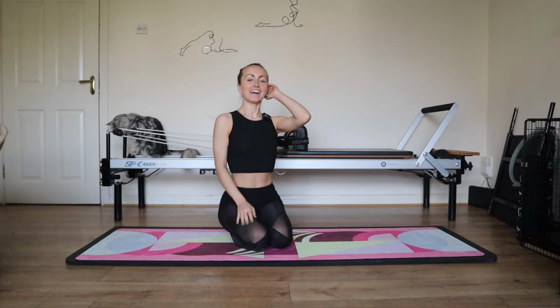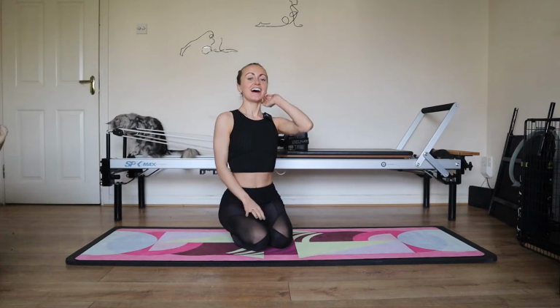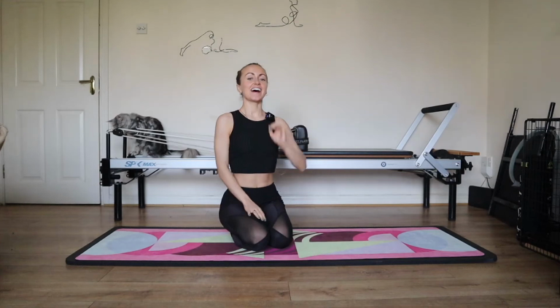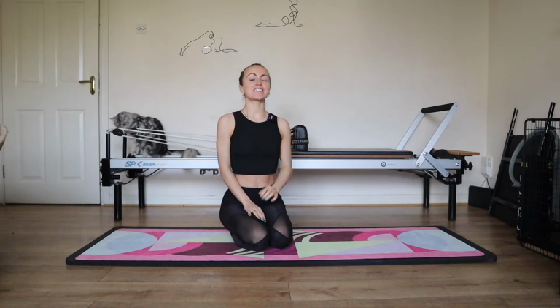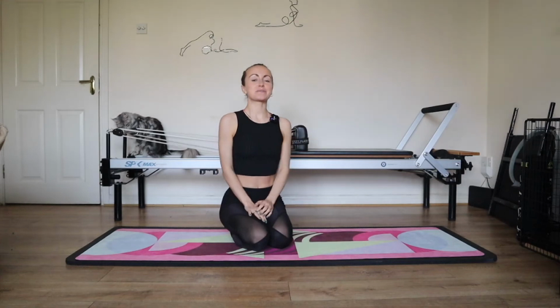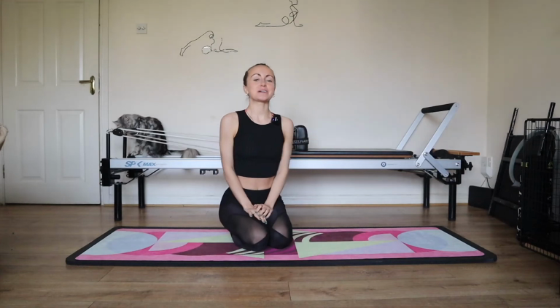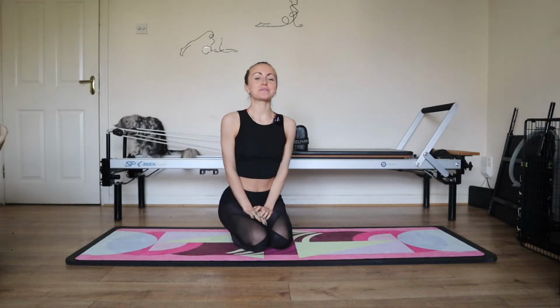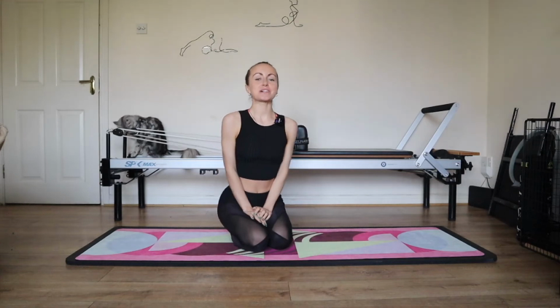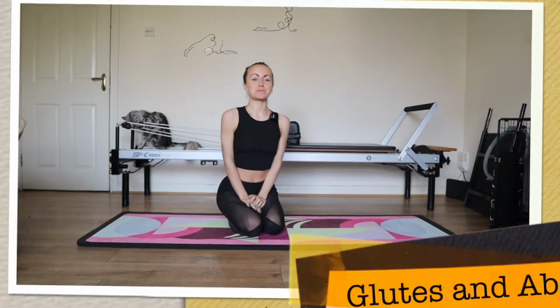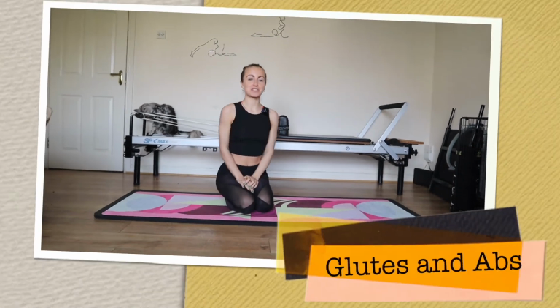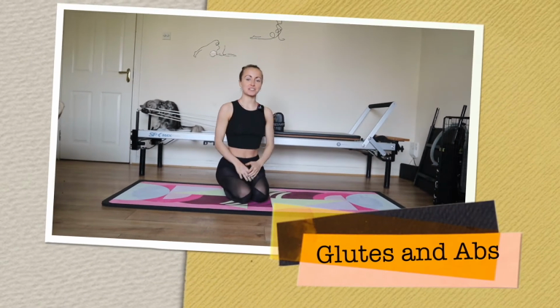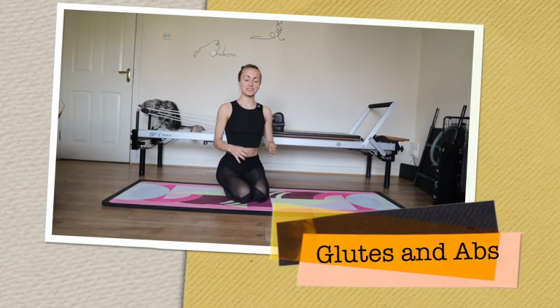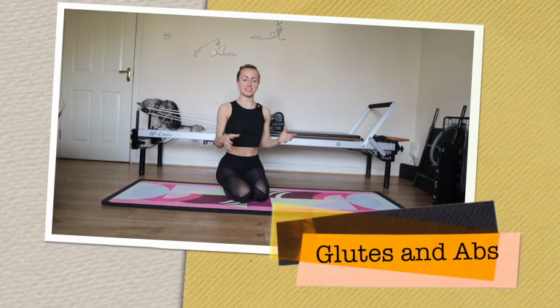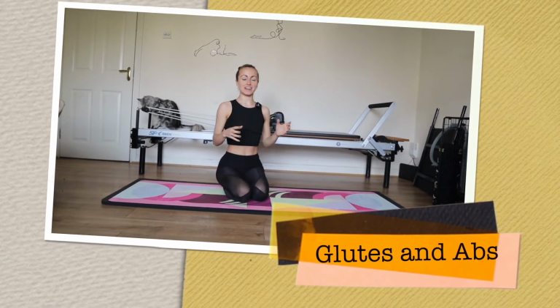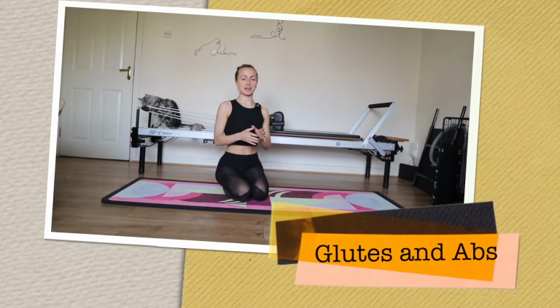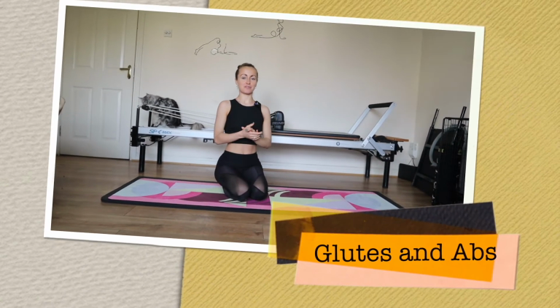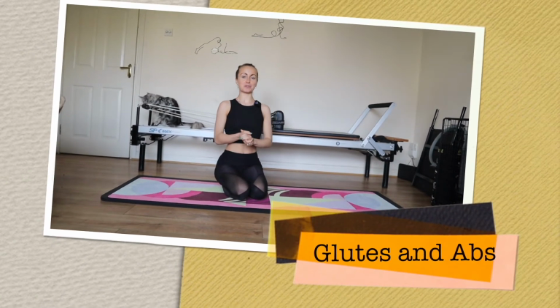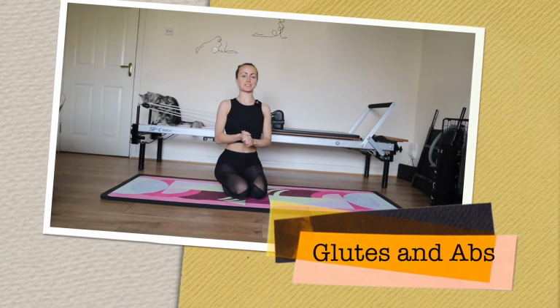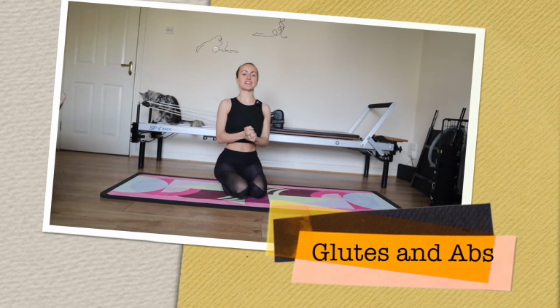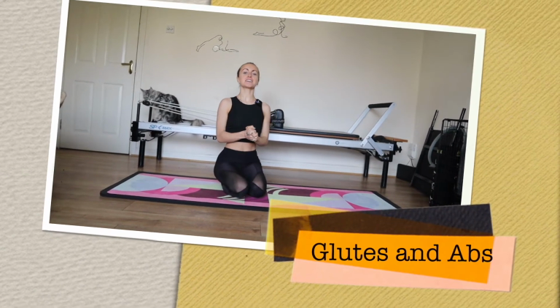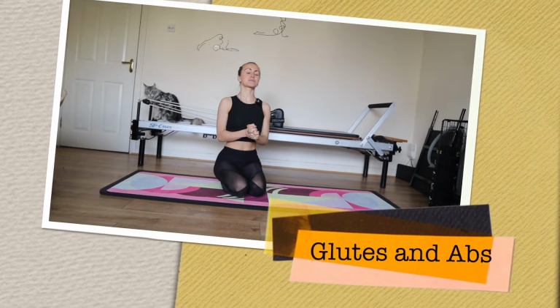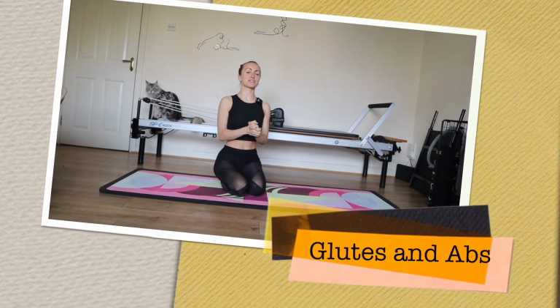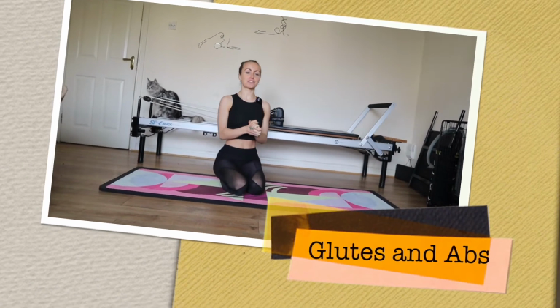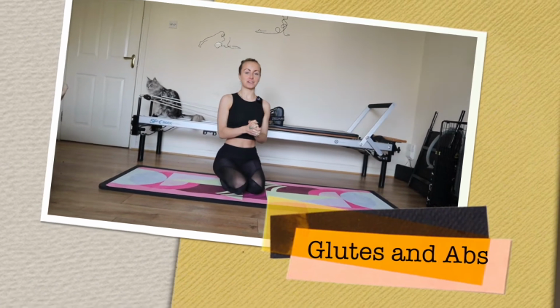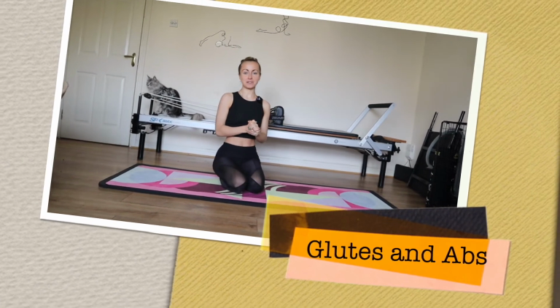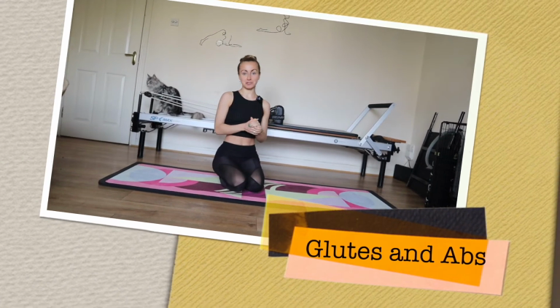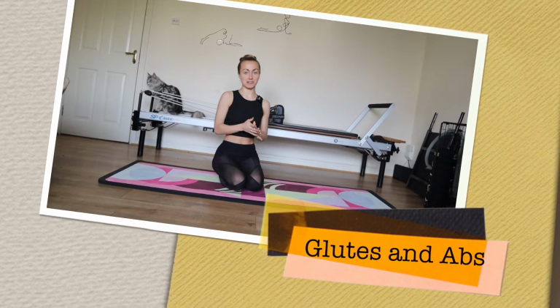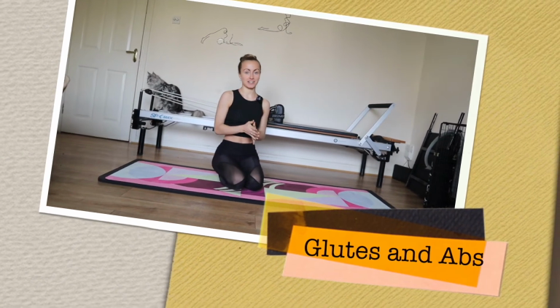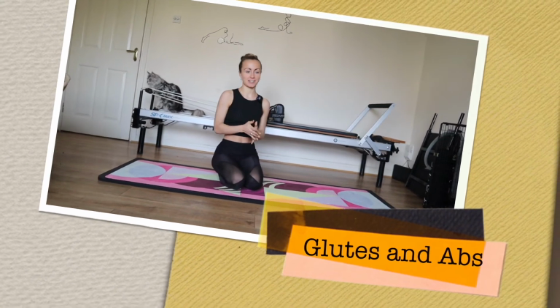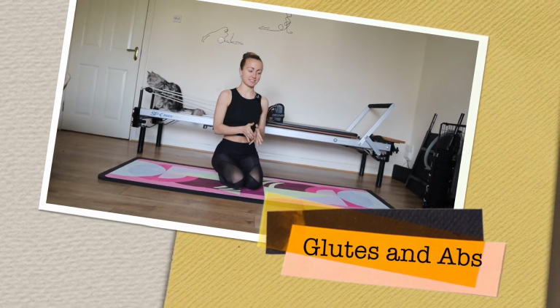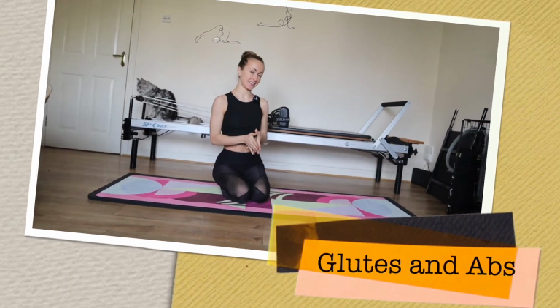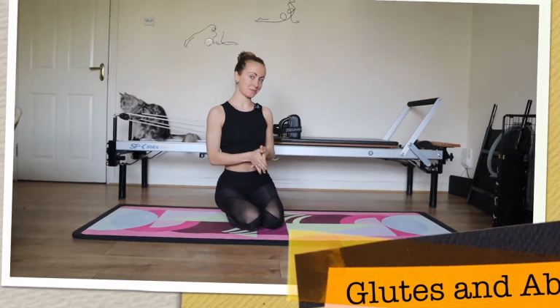Hi everybody, welcome to glutes and ab focus class. Whenever you're ready, we'll go ahead and get set up.